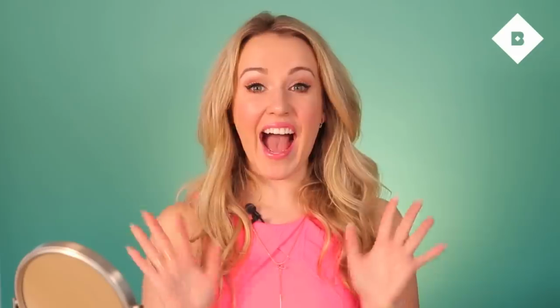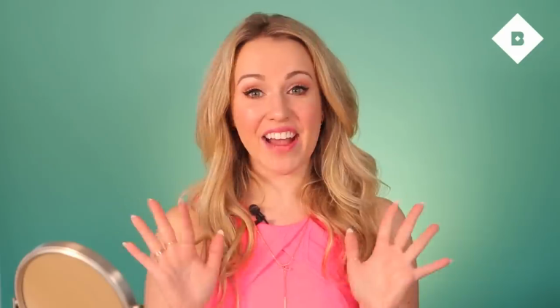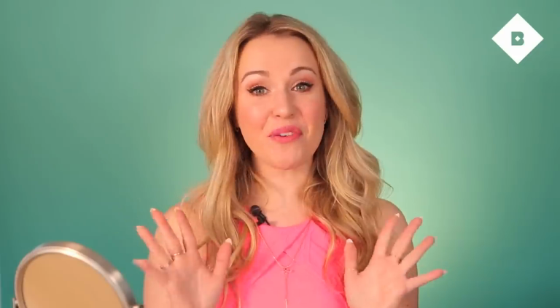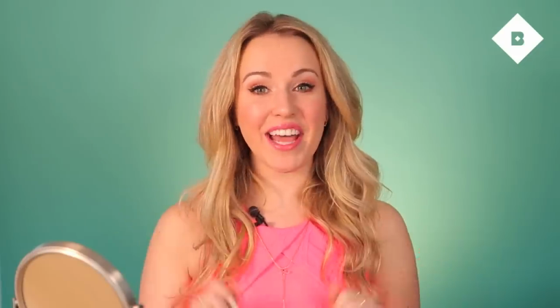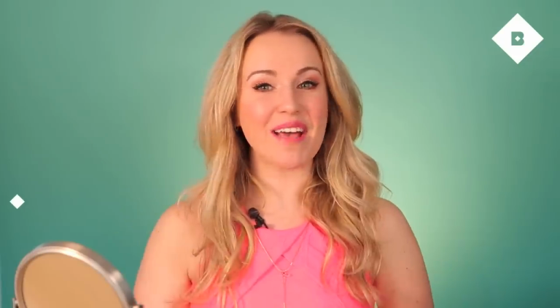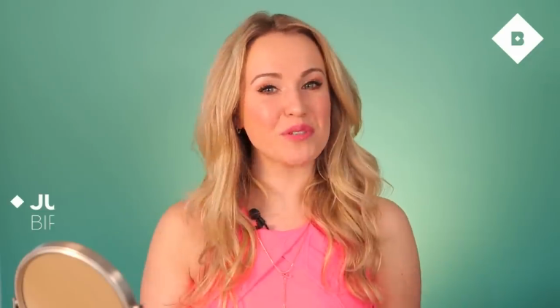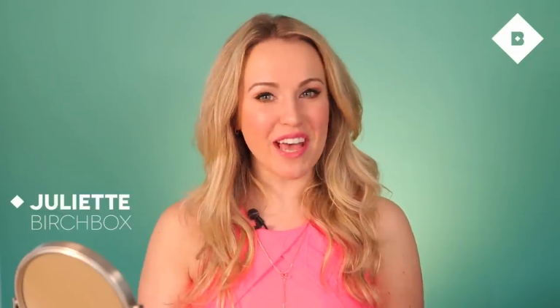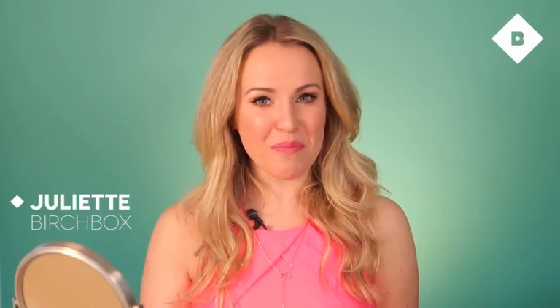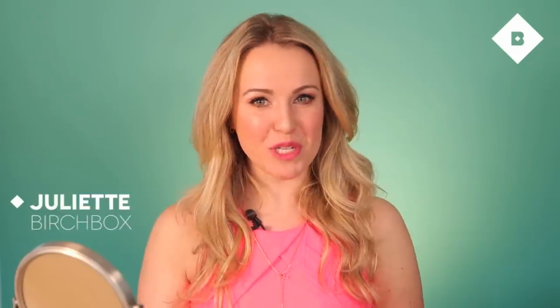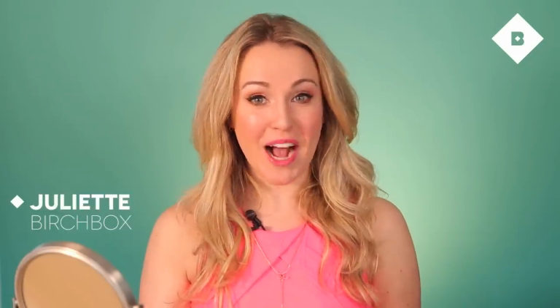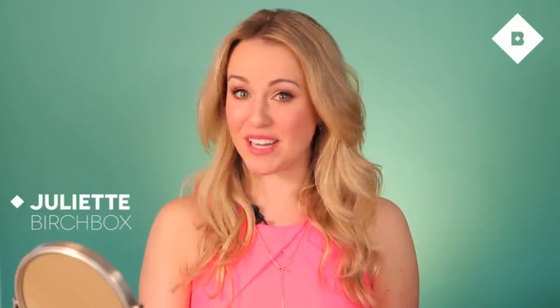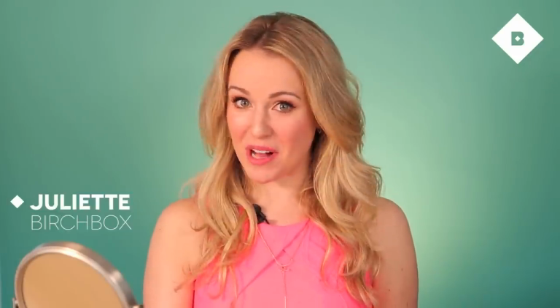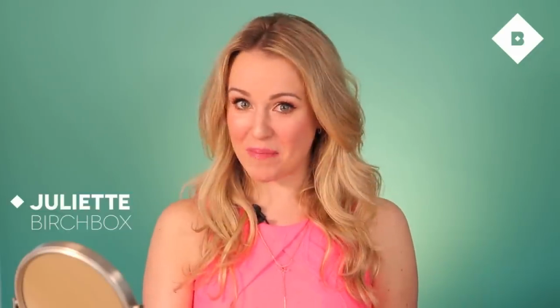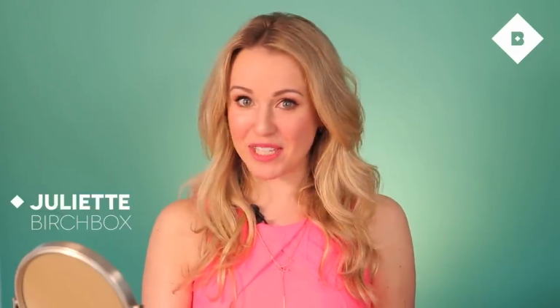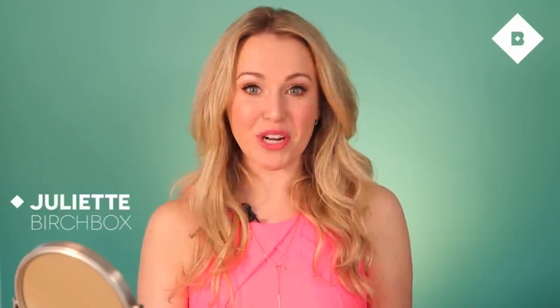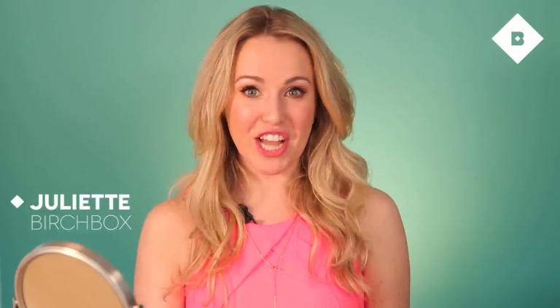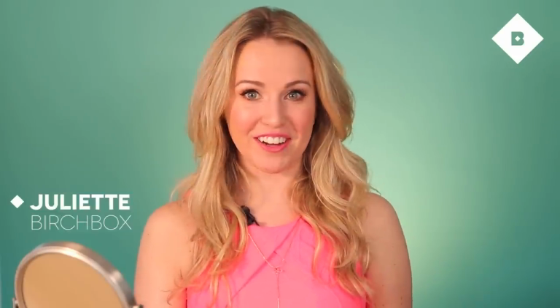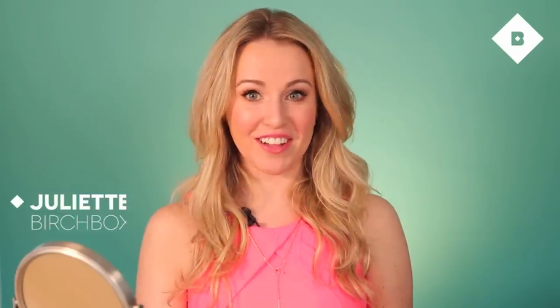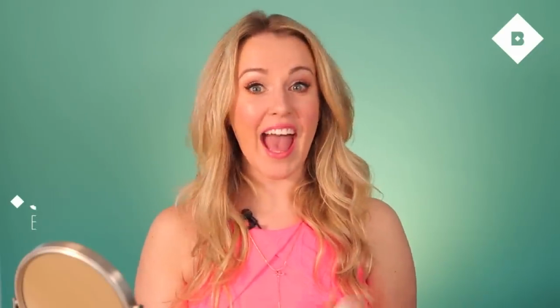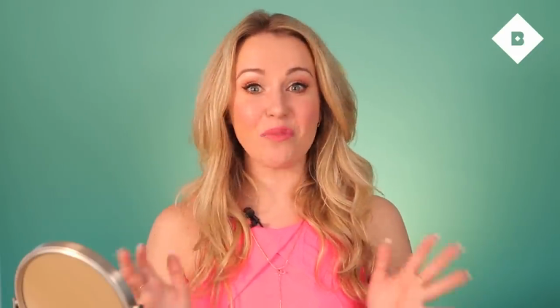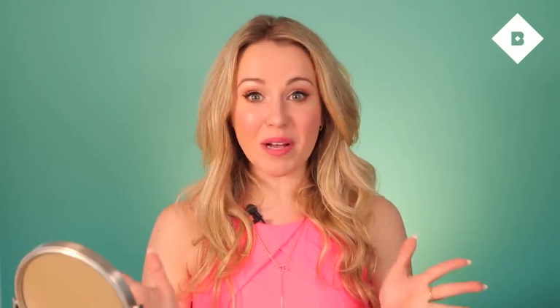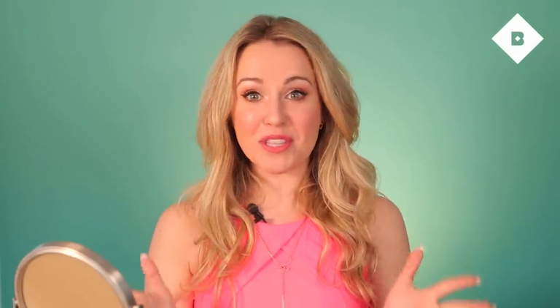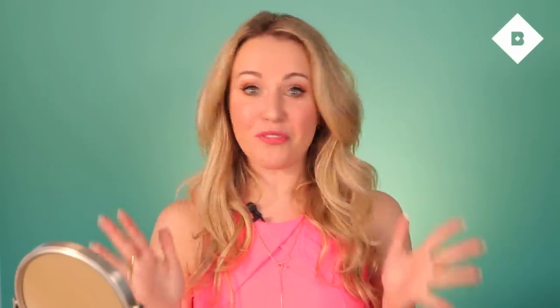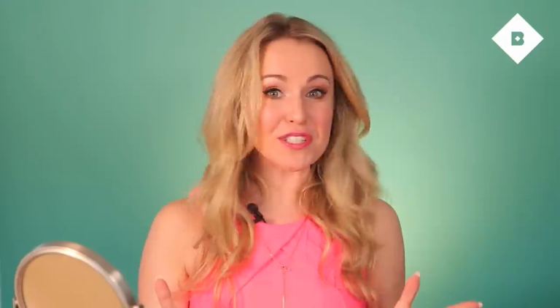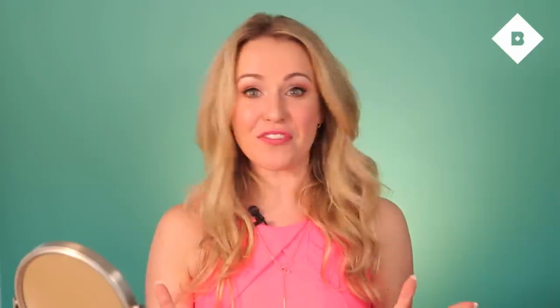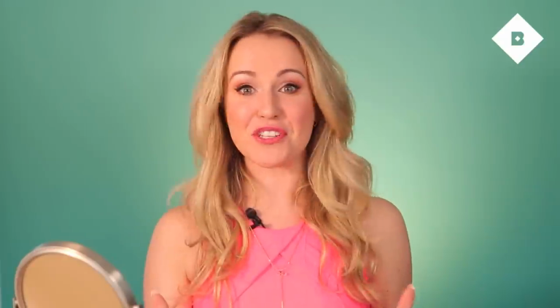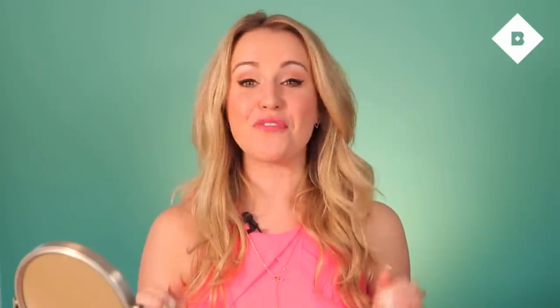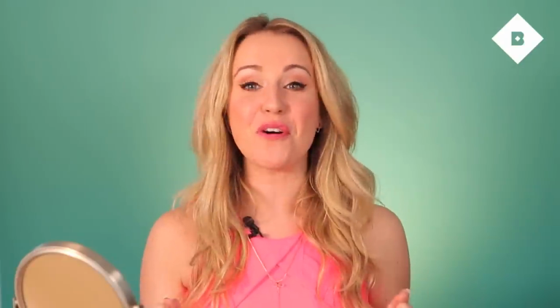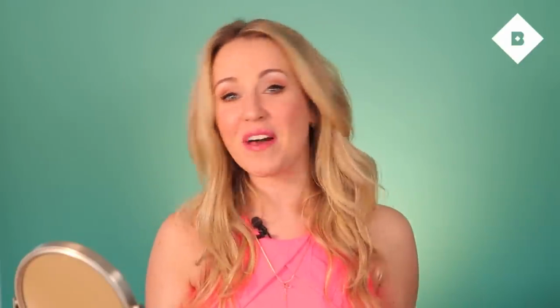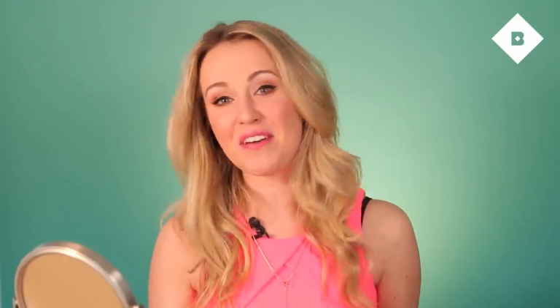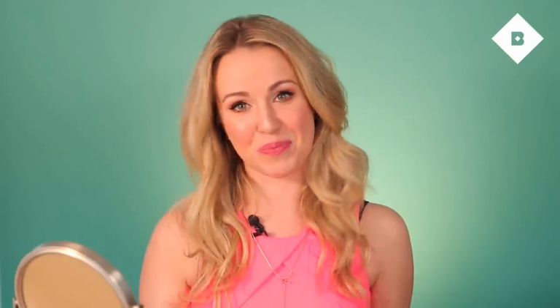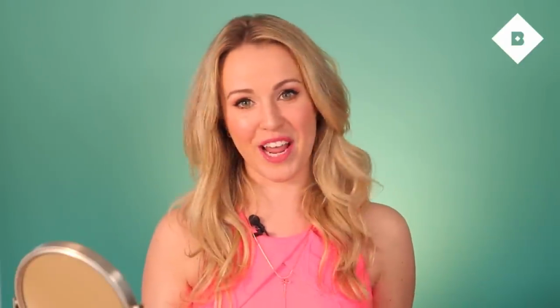Hi everyone, I'm Juliette from Birchbox and welcome back to our channel and welcome to the first official full month of spring.